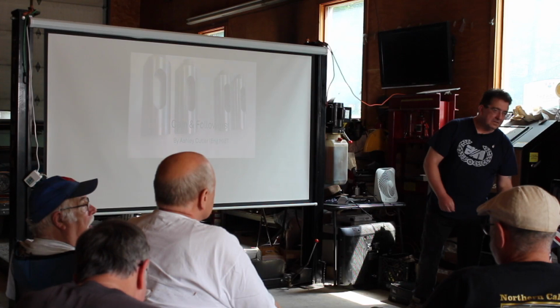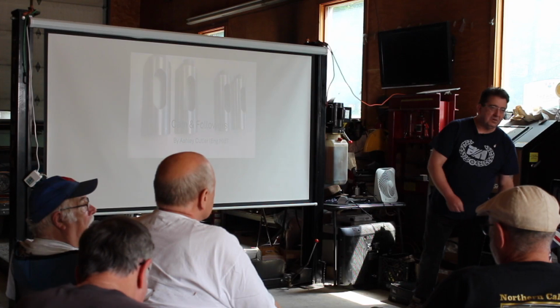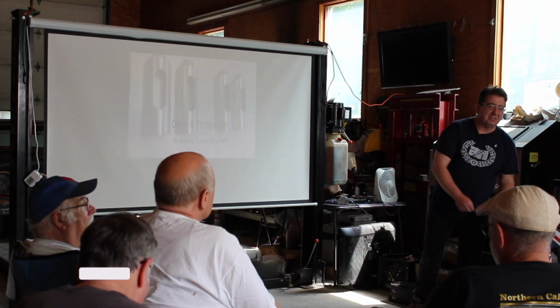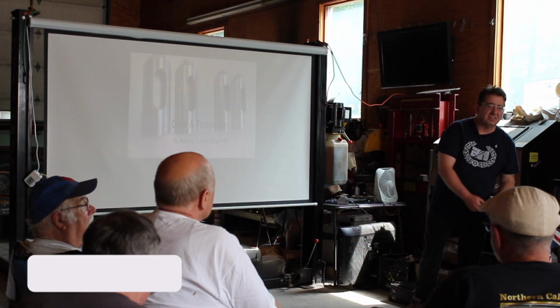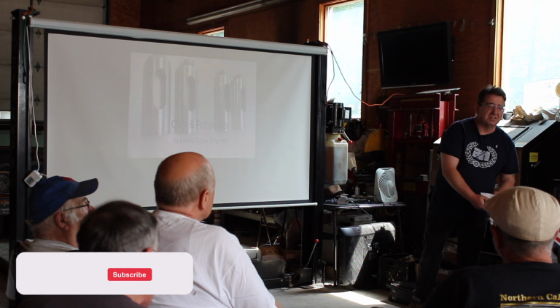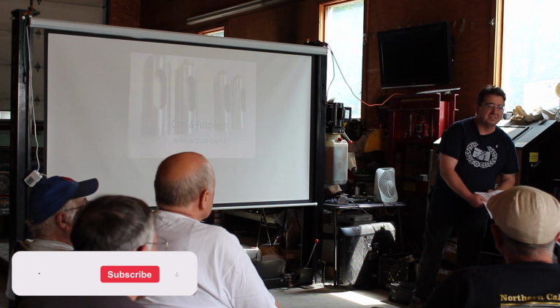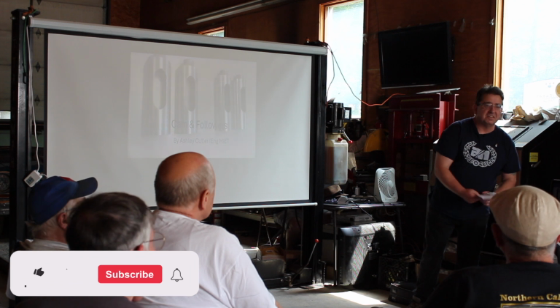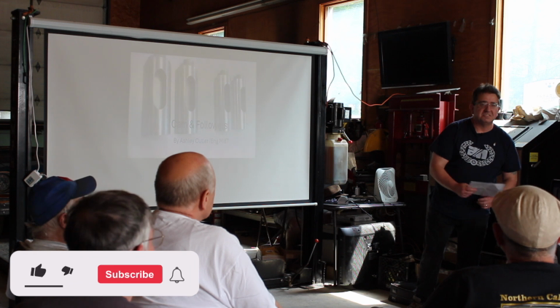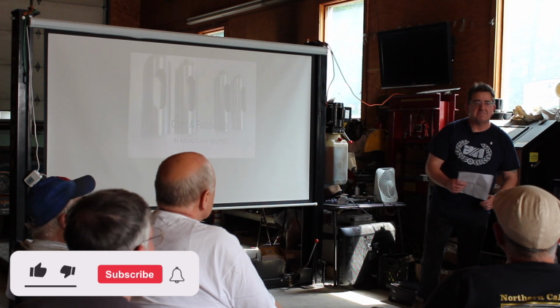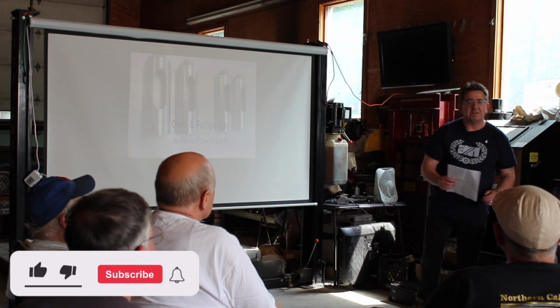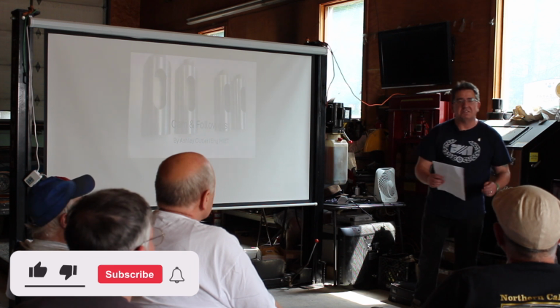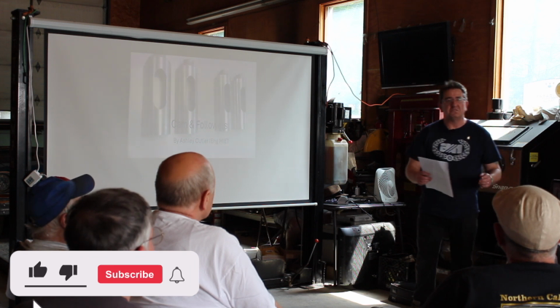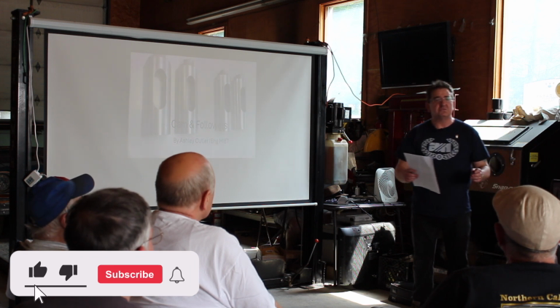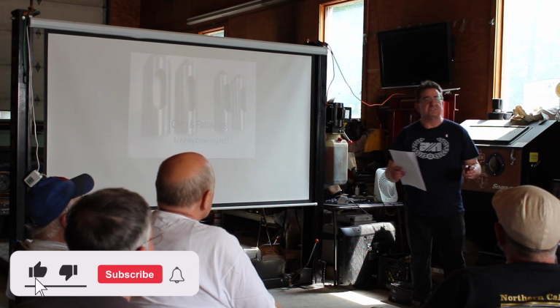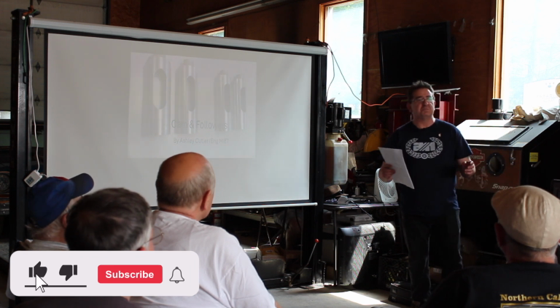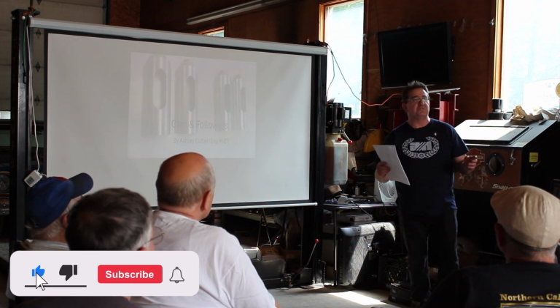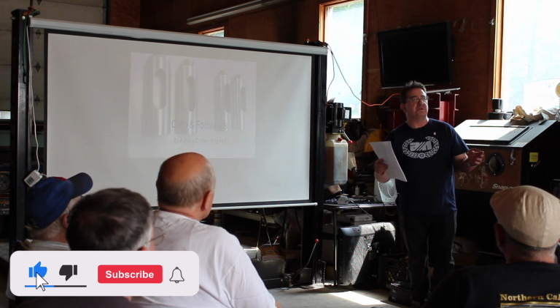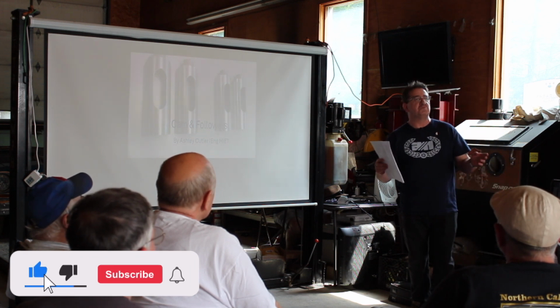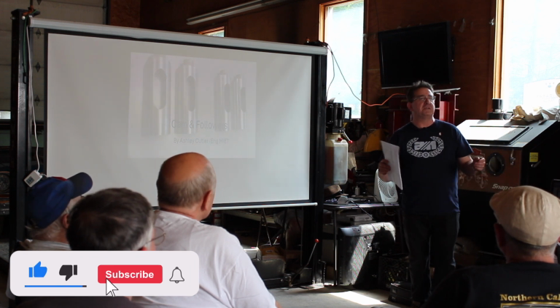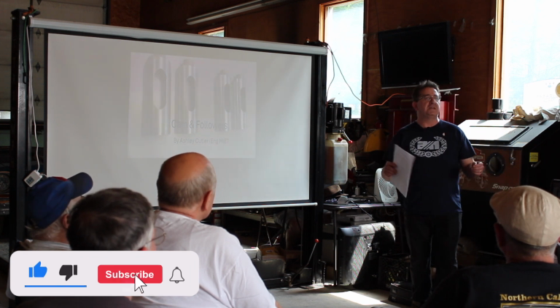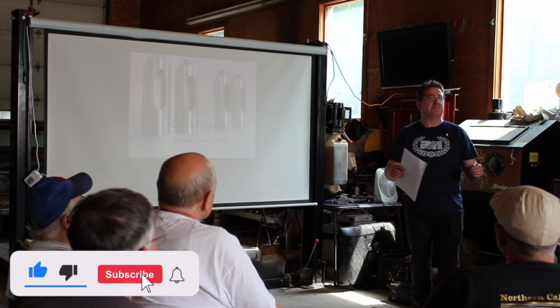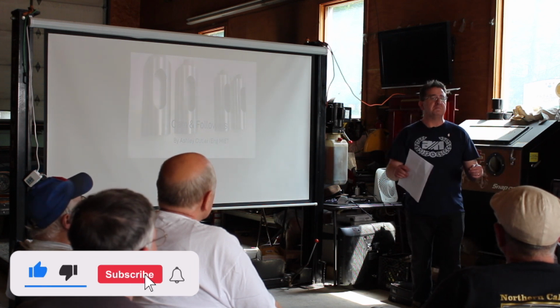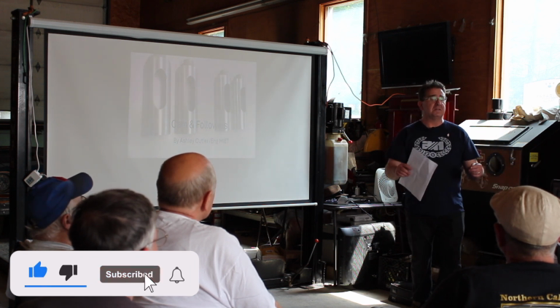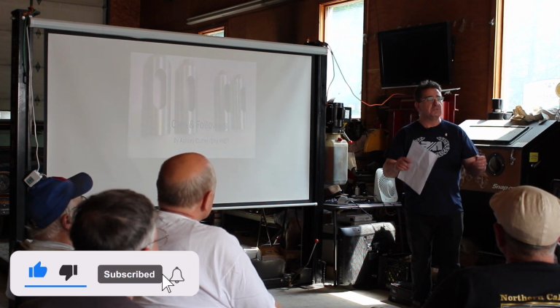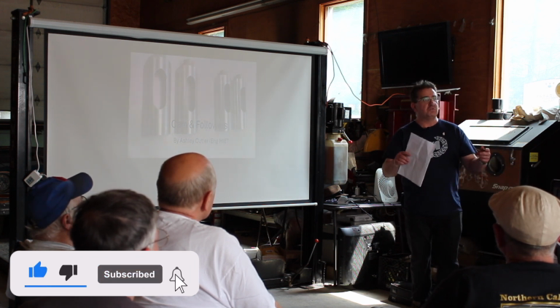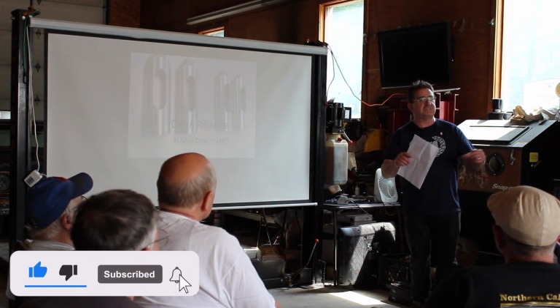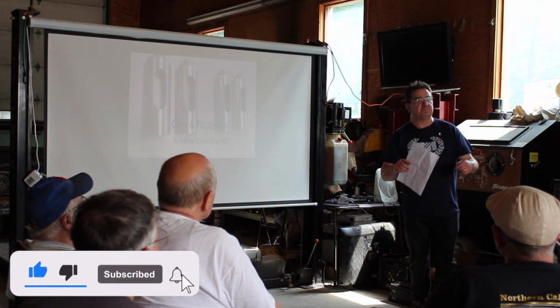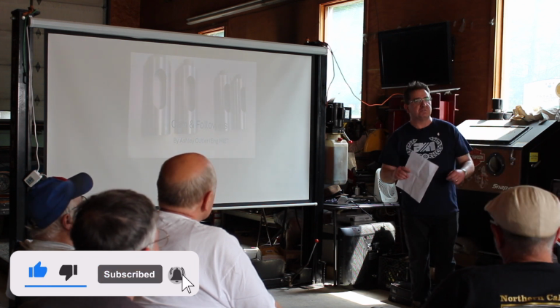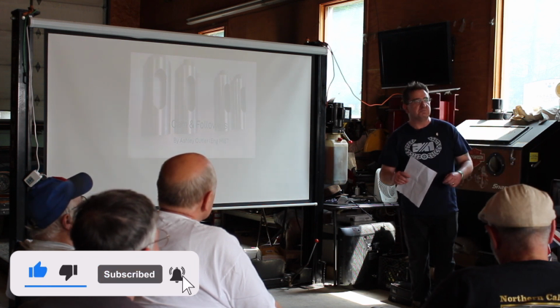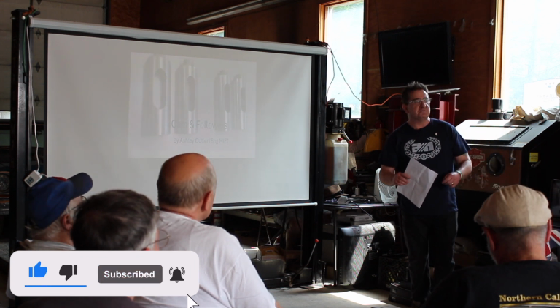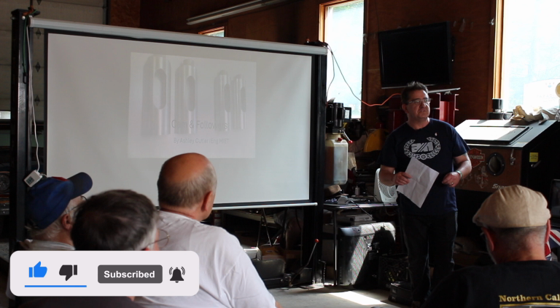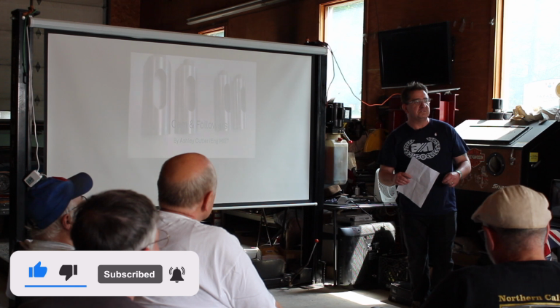I'm Ashley Cutler, the engineer from Andover Norton. Some of you may have already emailed me or actually spoken to me on the phone.